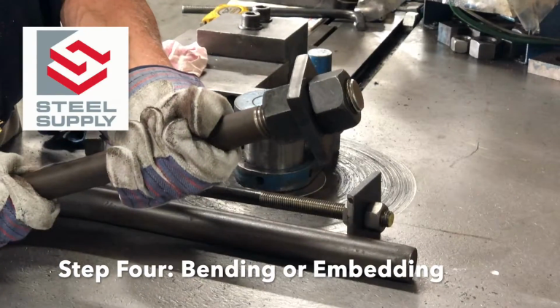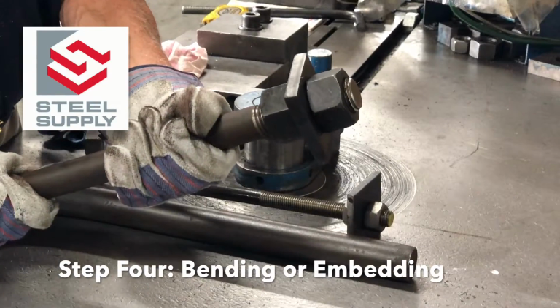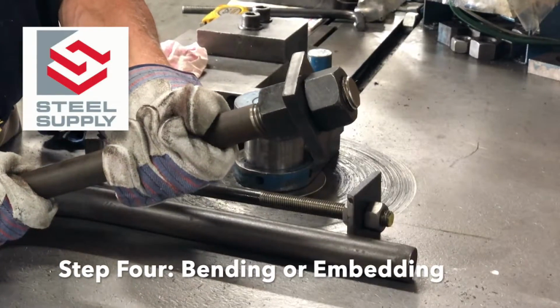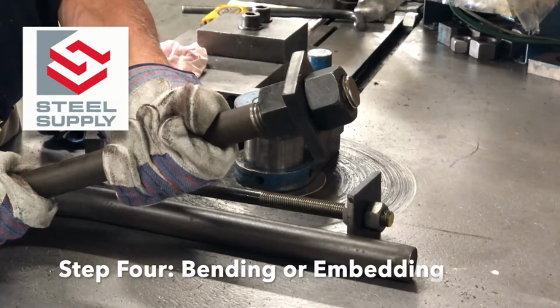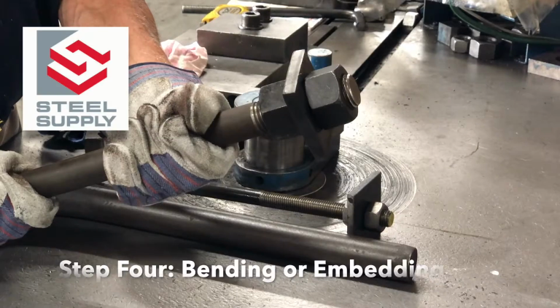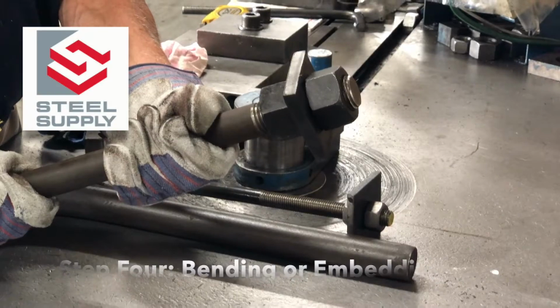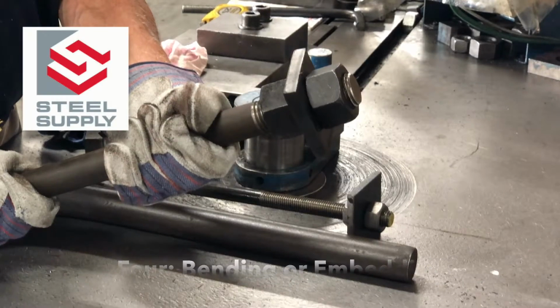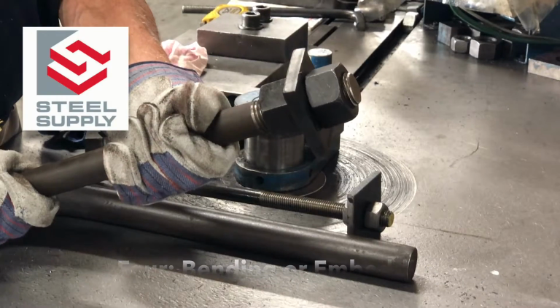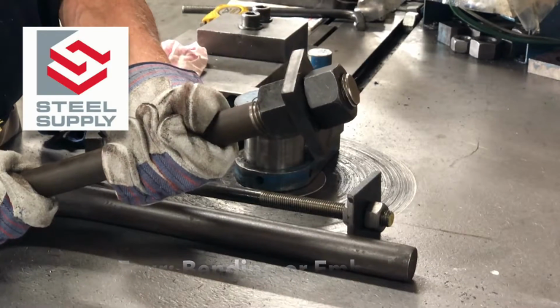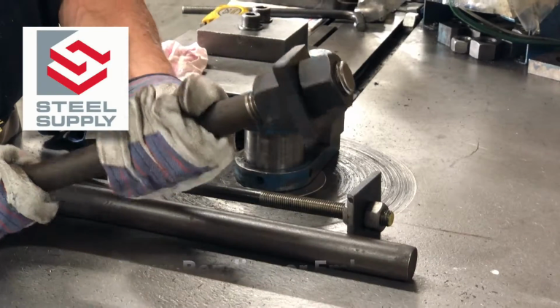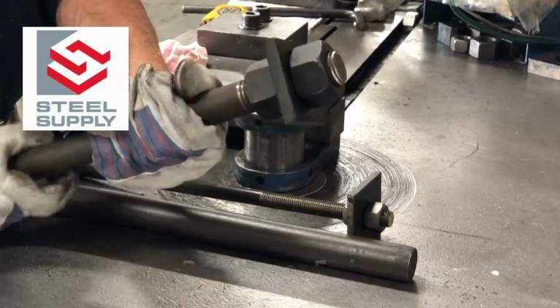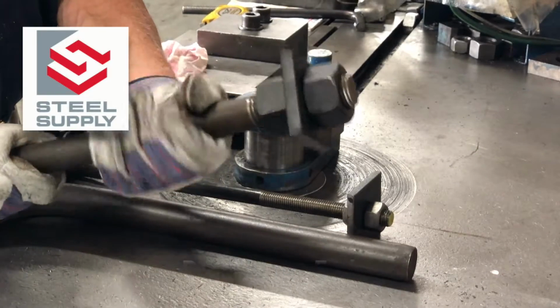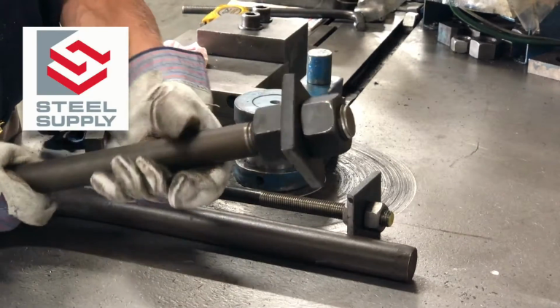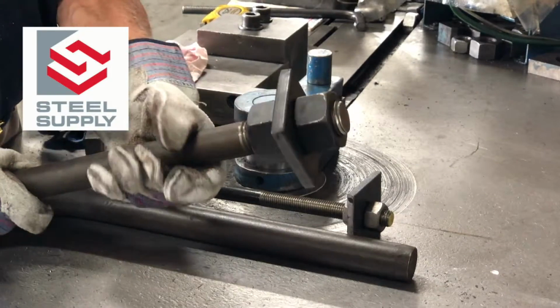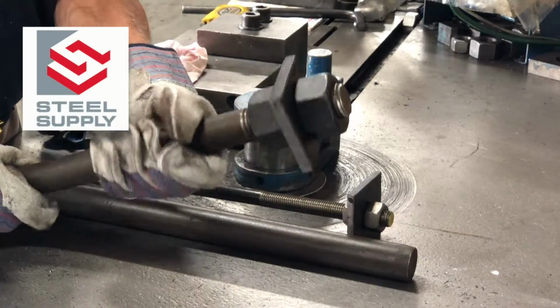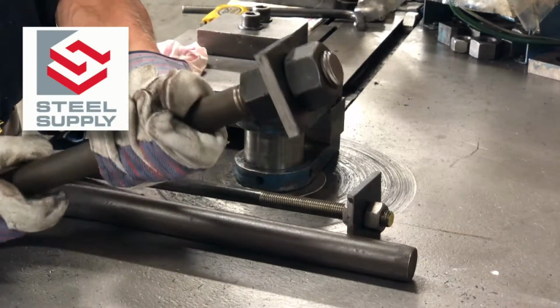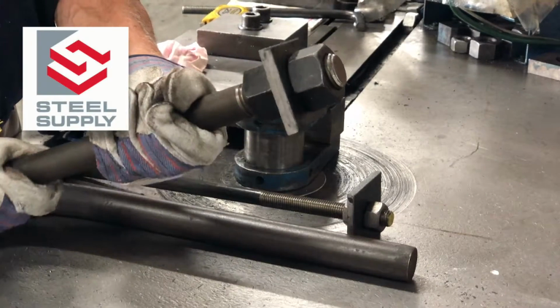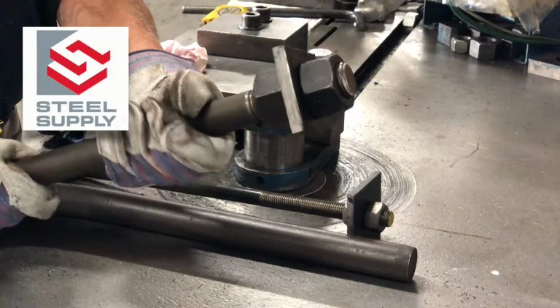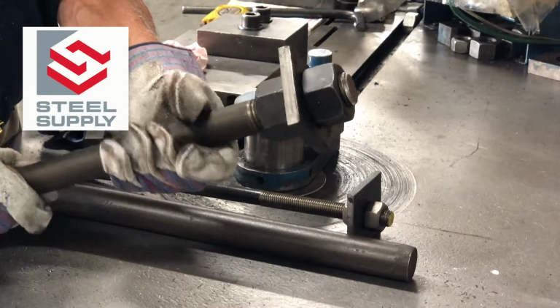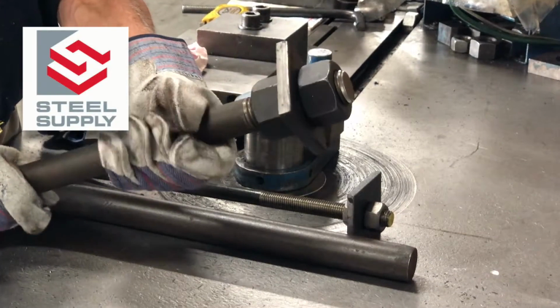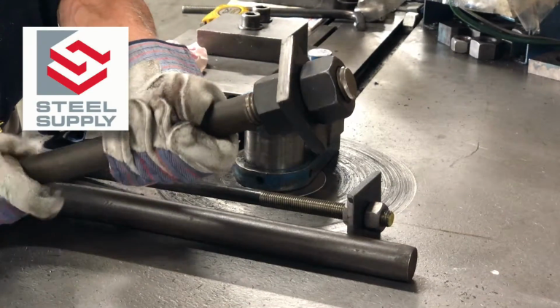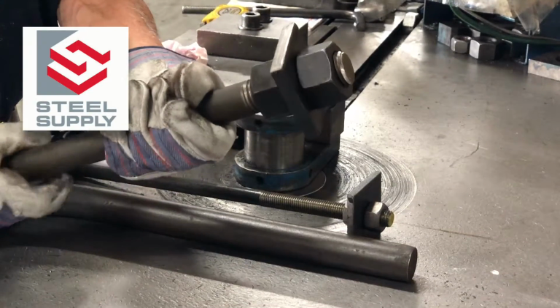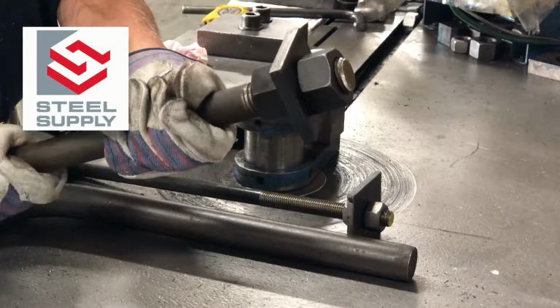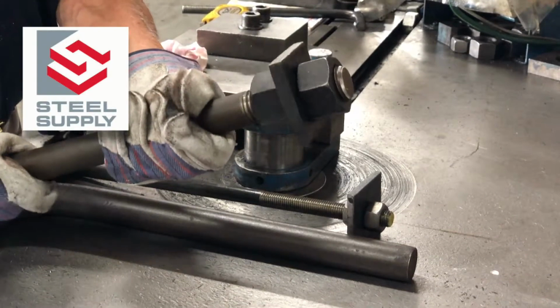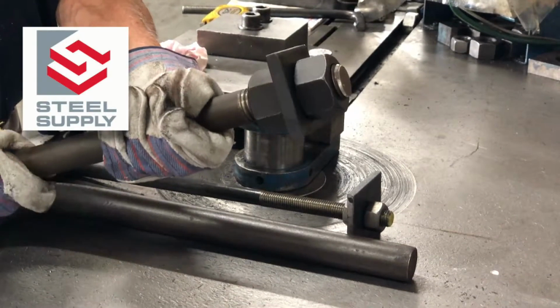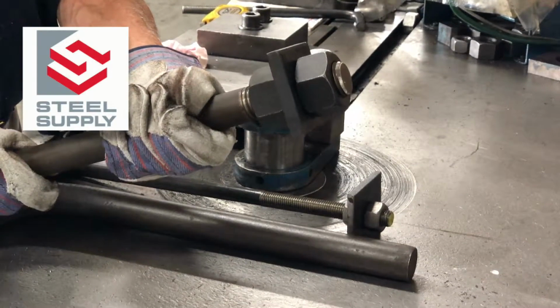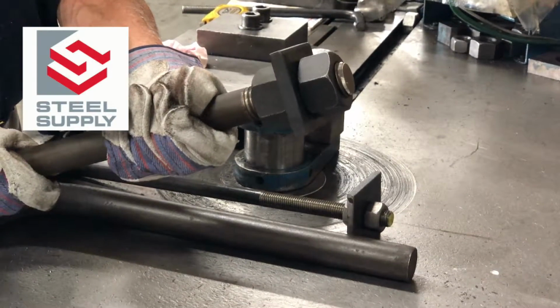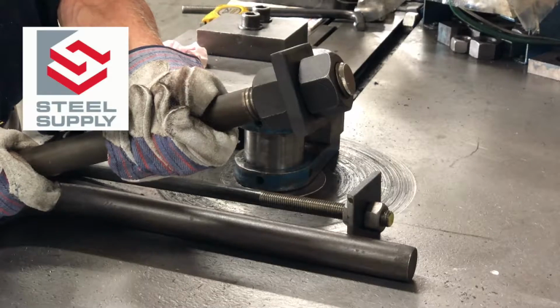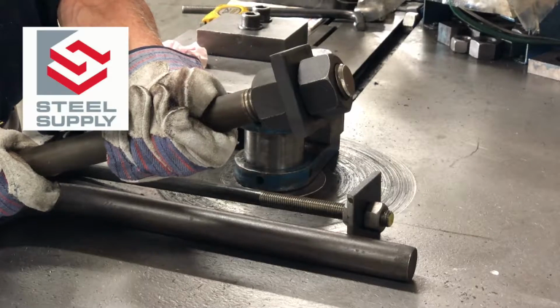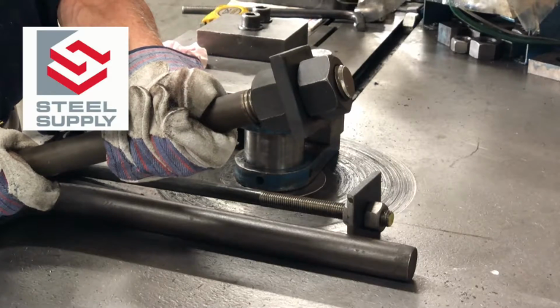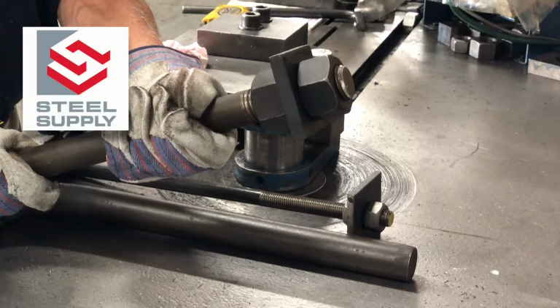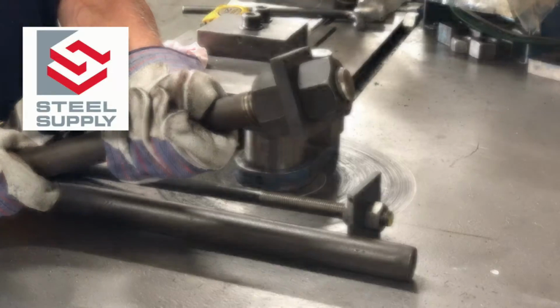Or, the embedded end is threaded to accept an embed nut. Often a plate washer is included and welding is required.